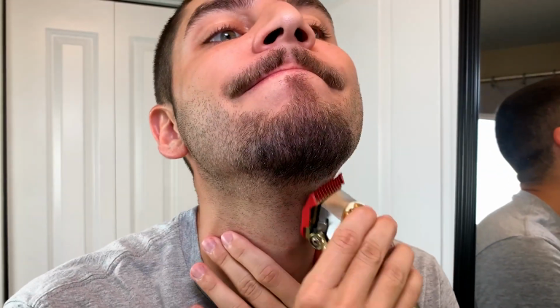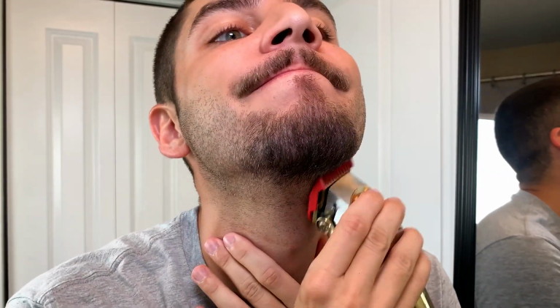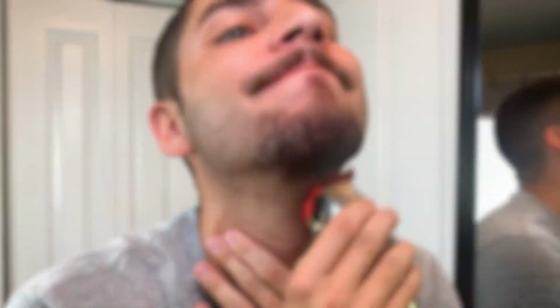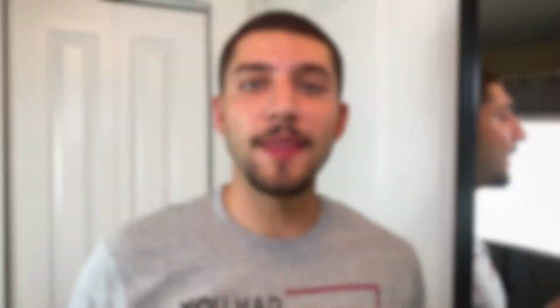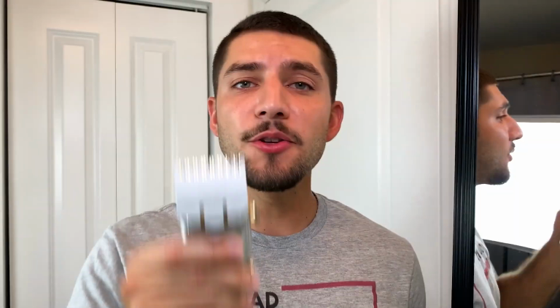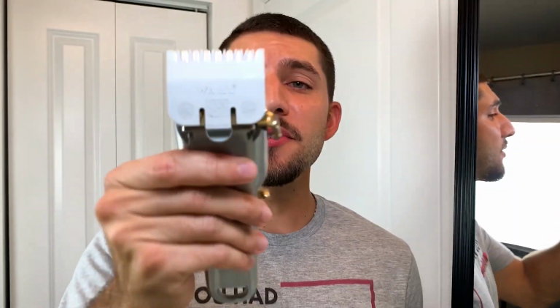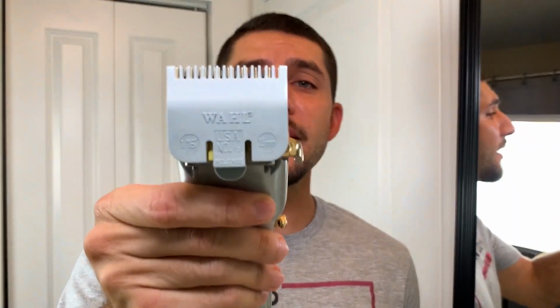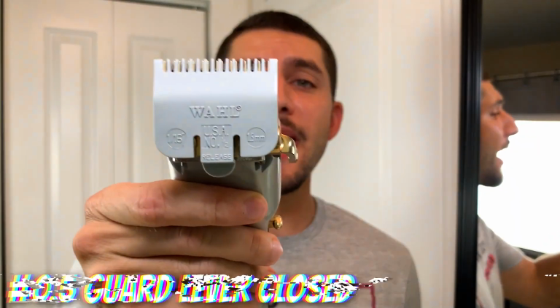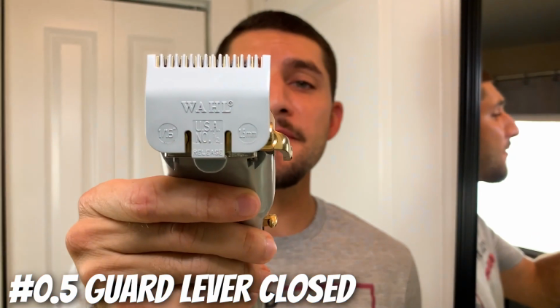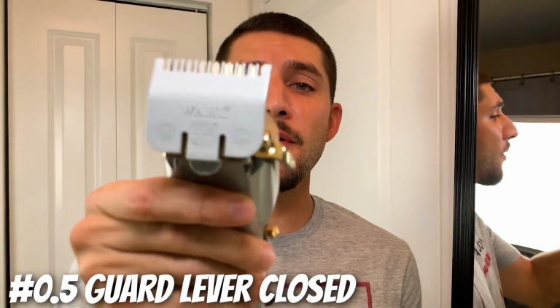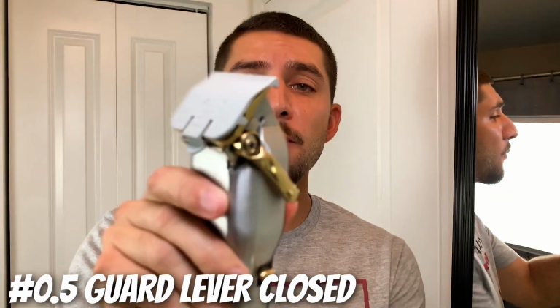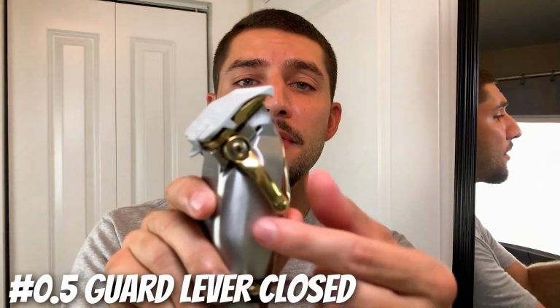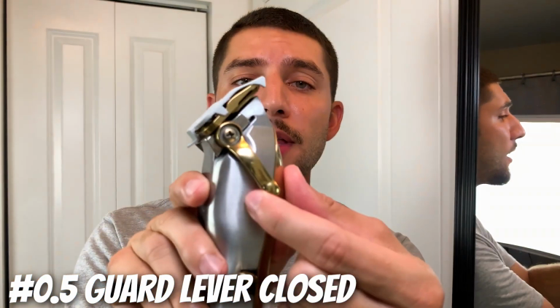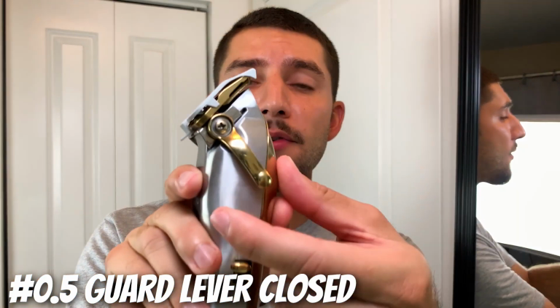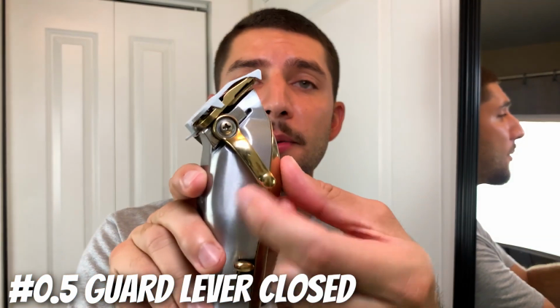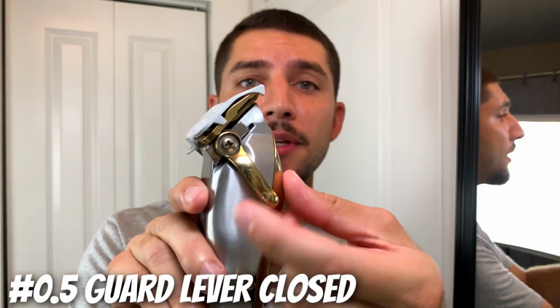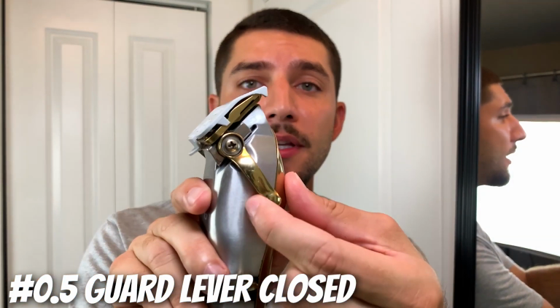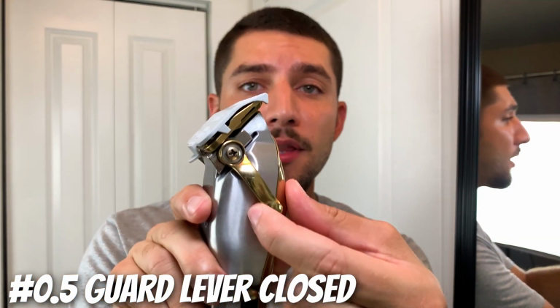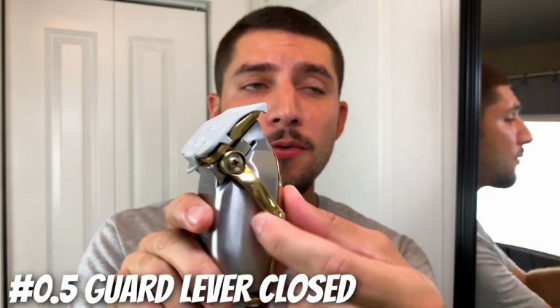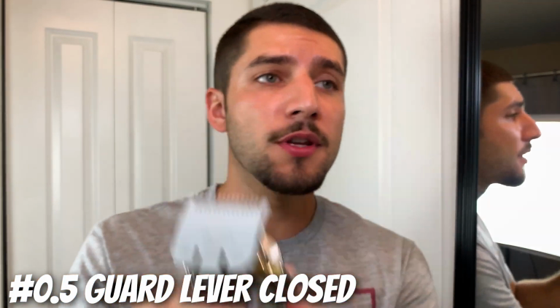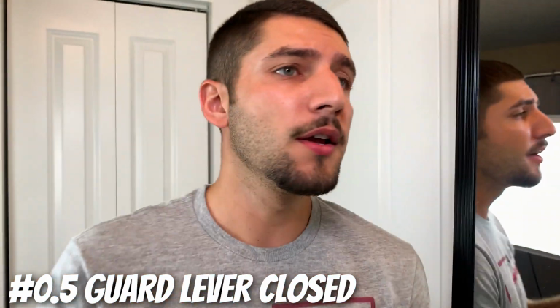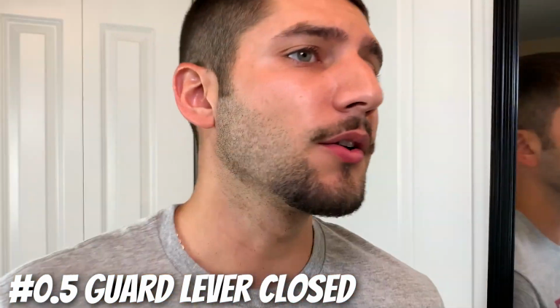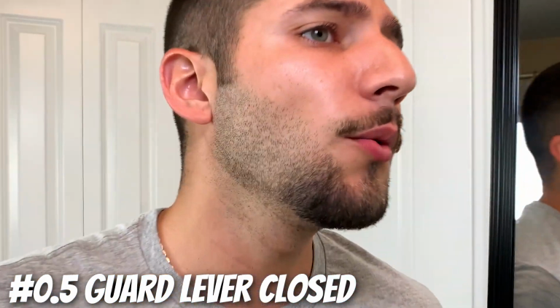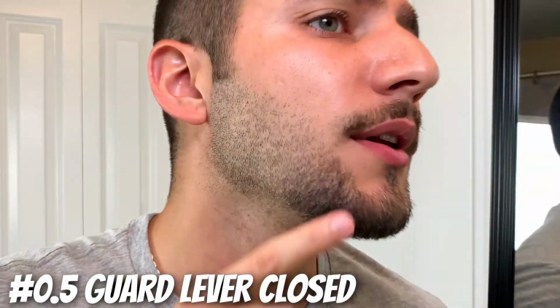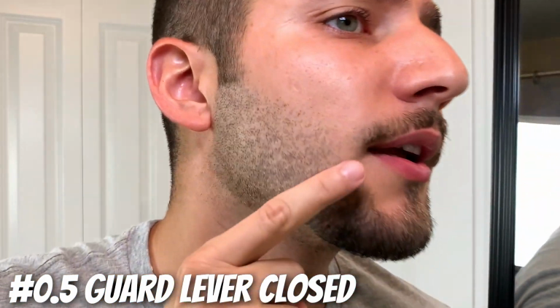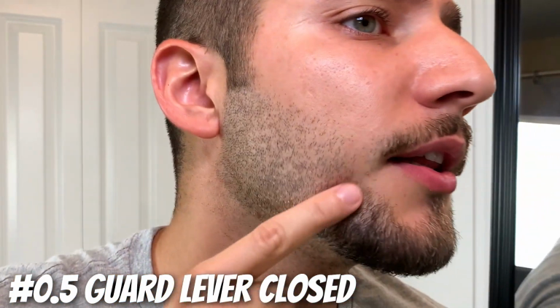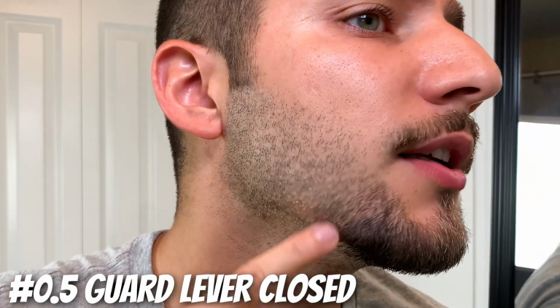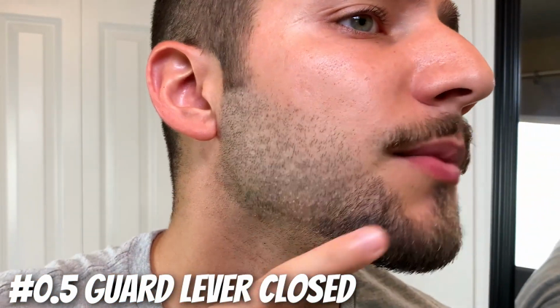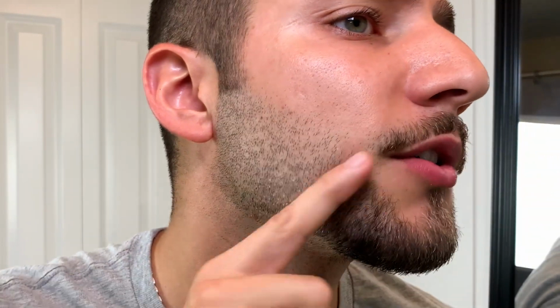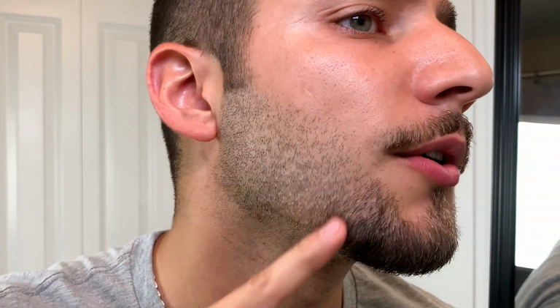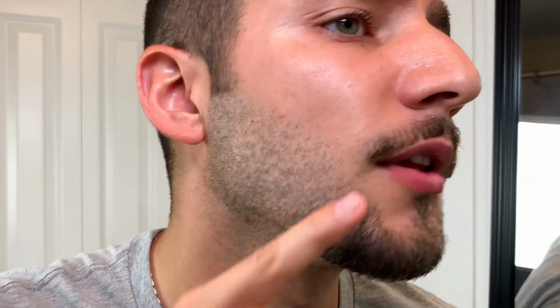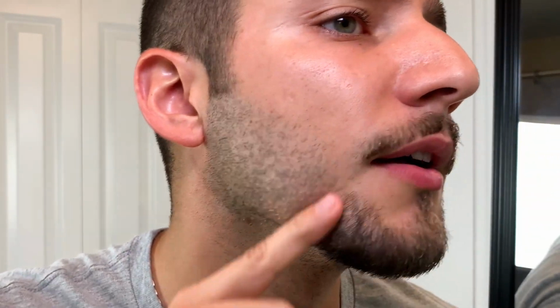Now using the half guard with the lever completely closed, go in and clean up this hard line.